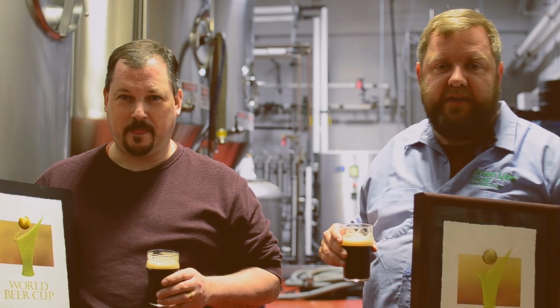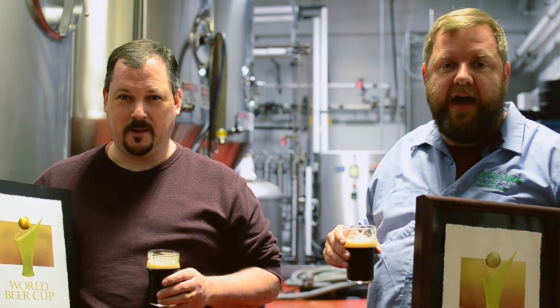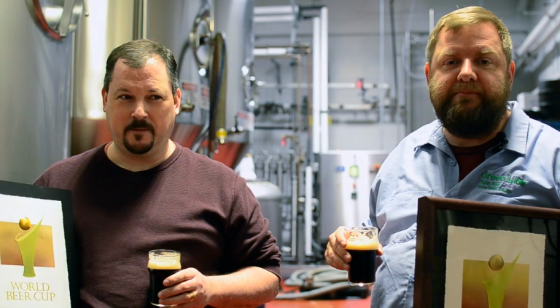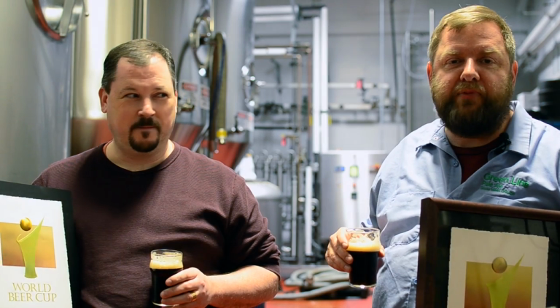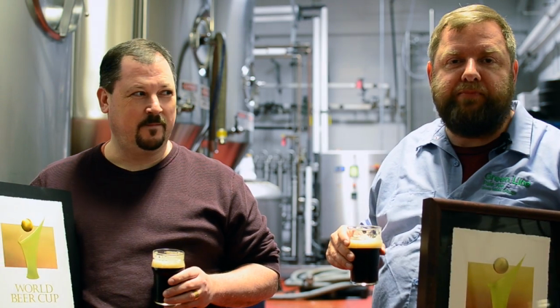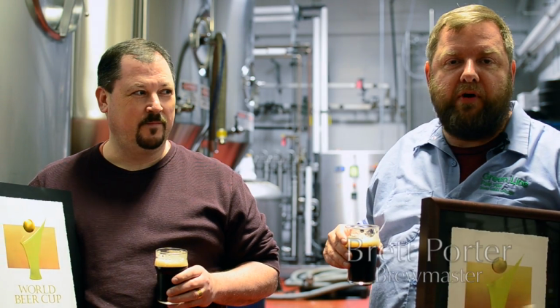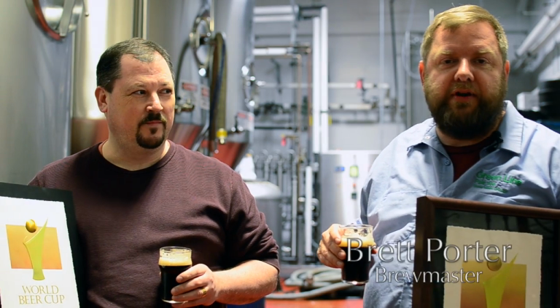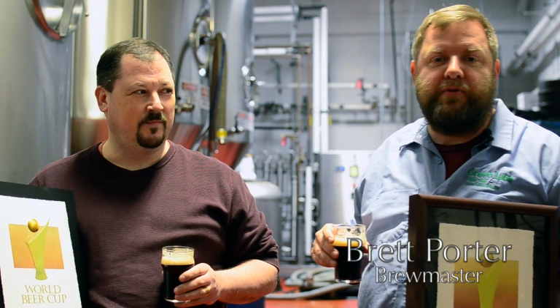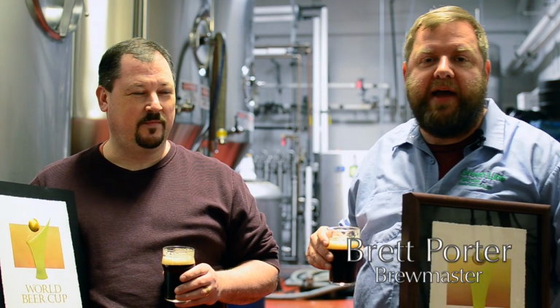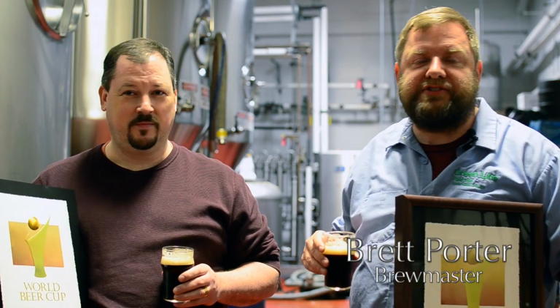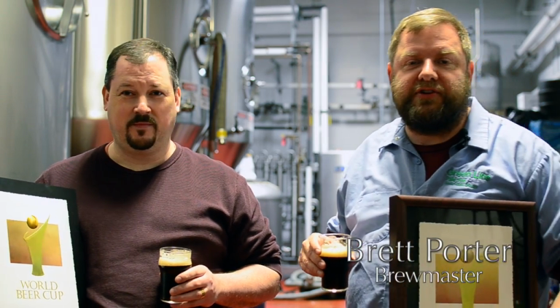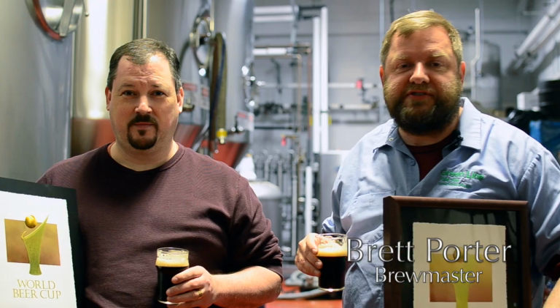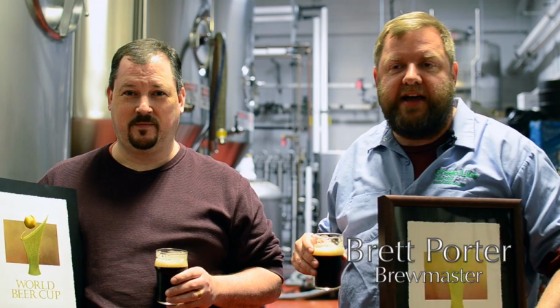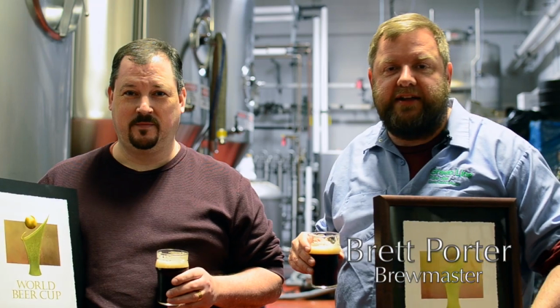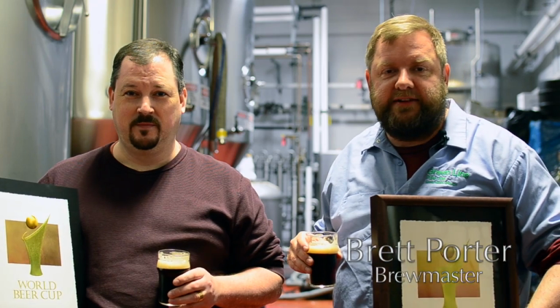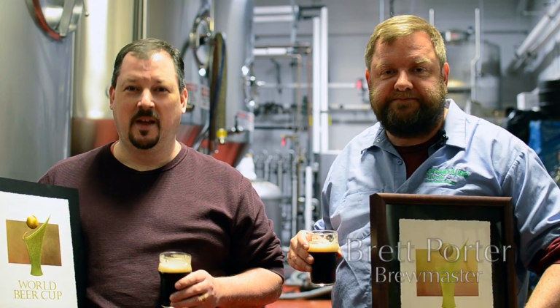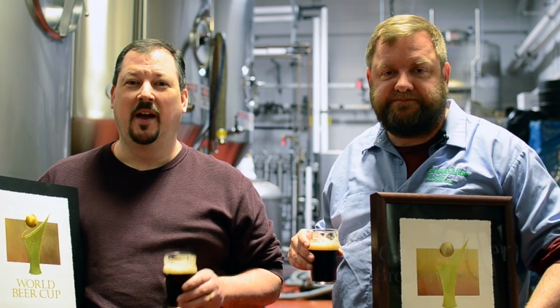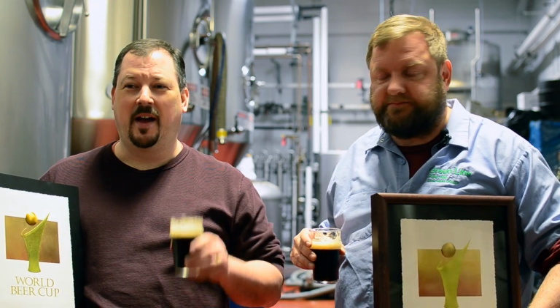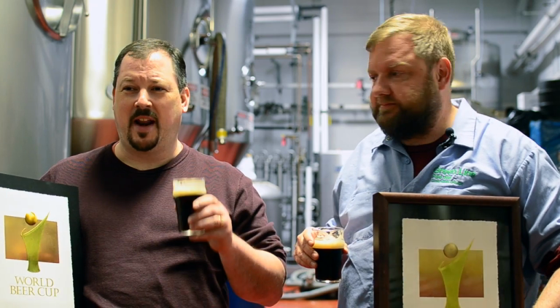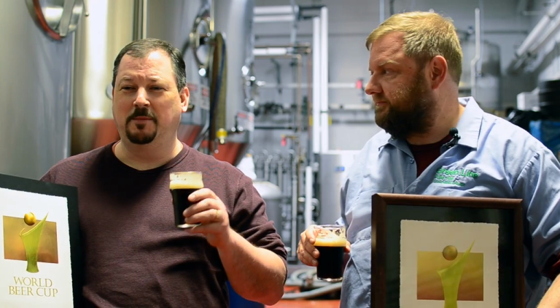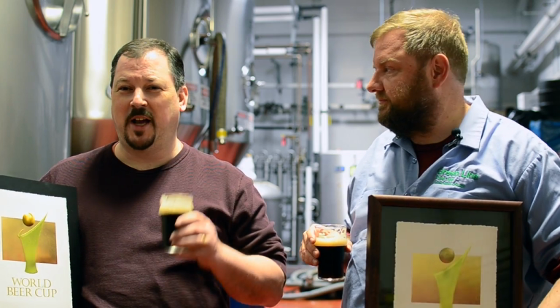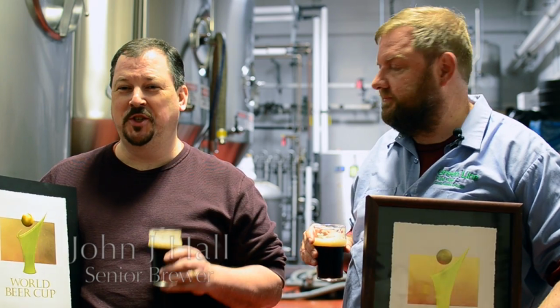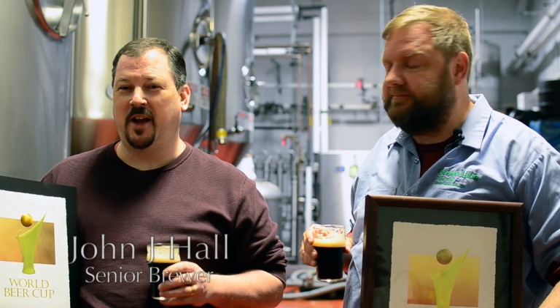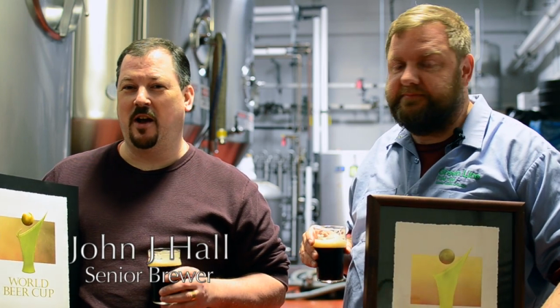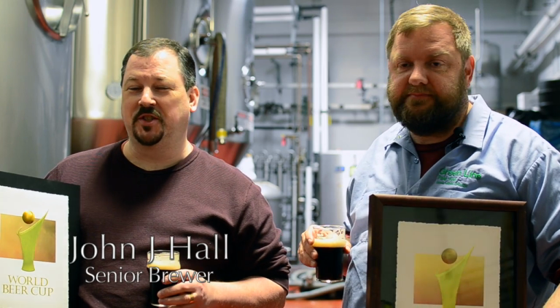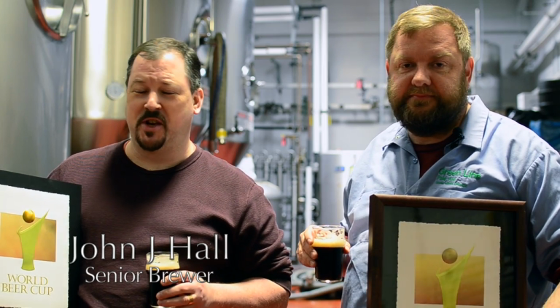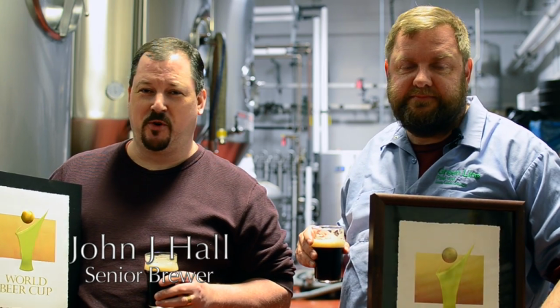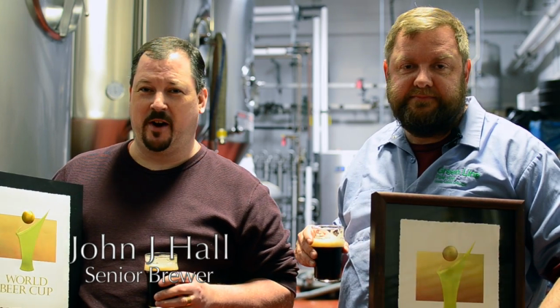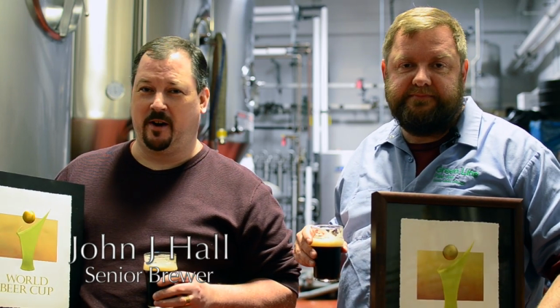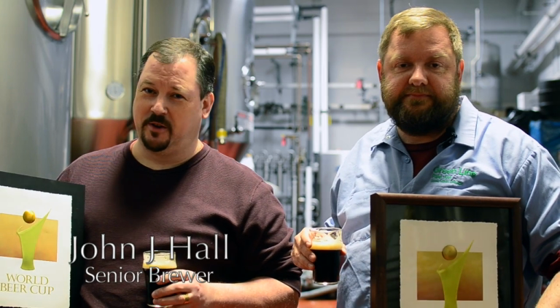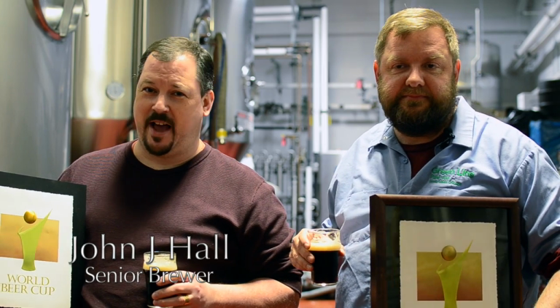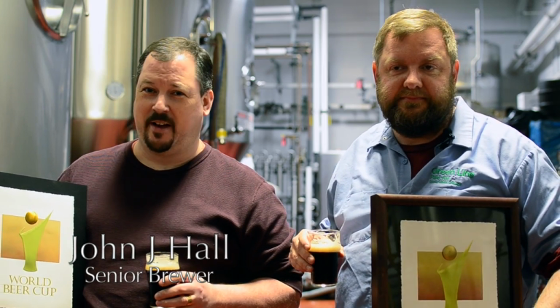I'm Brett Porter, the brewmaster at Goose Island. And I'm John J. Hall, senior brewer here at Goose Island.